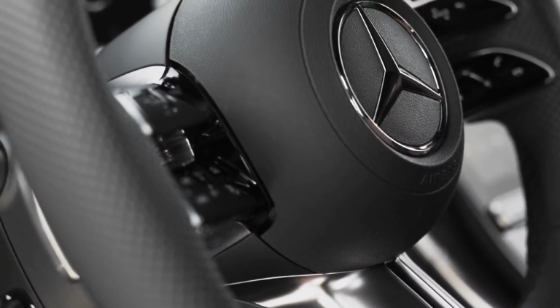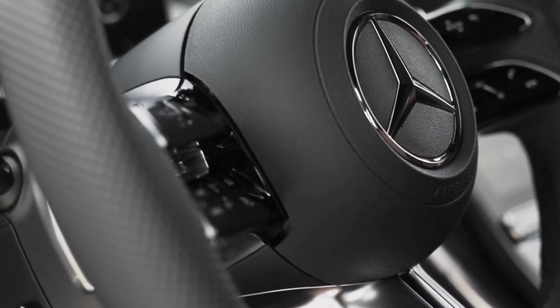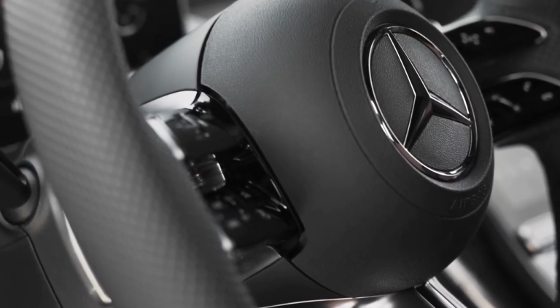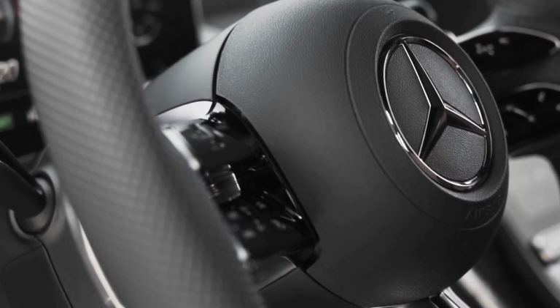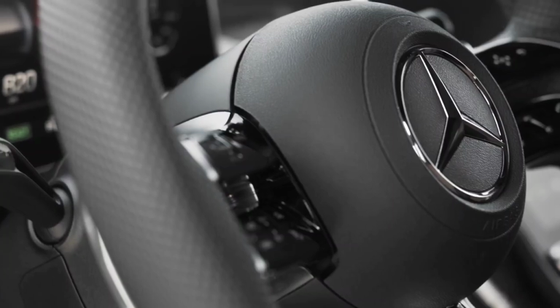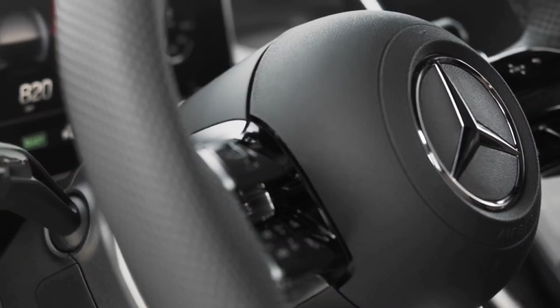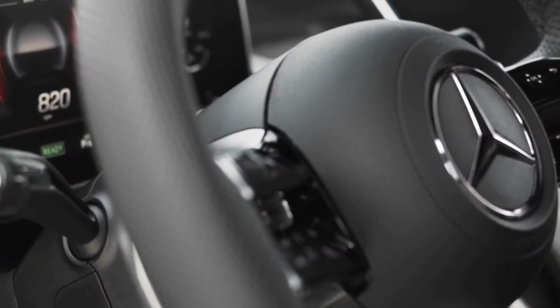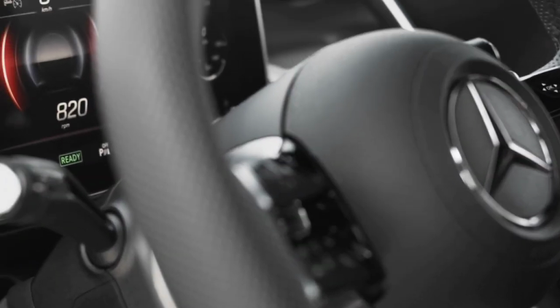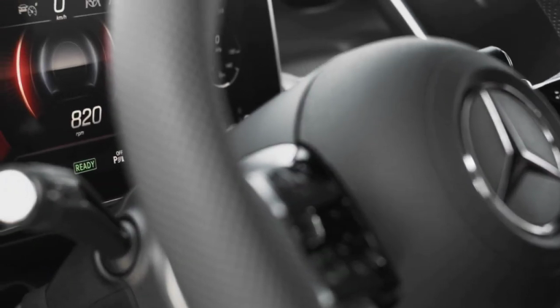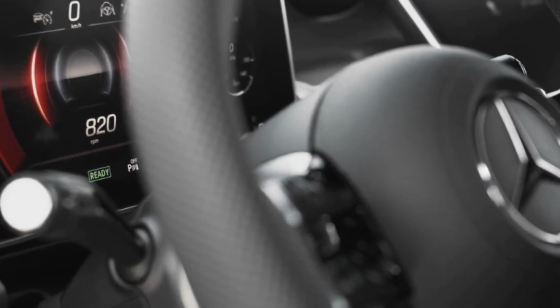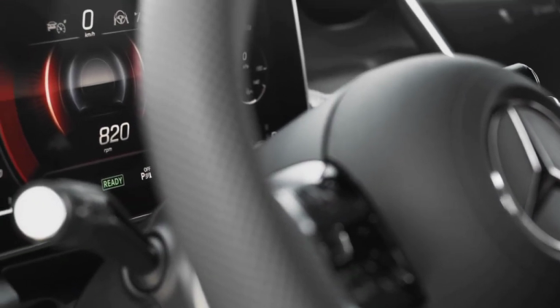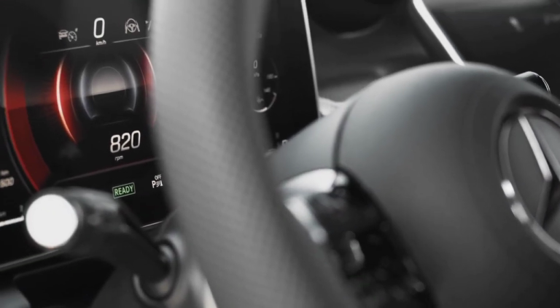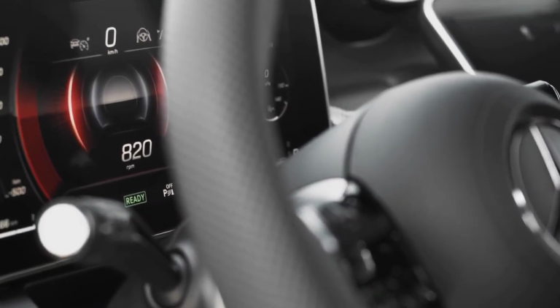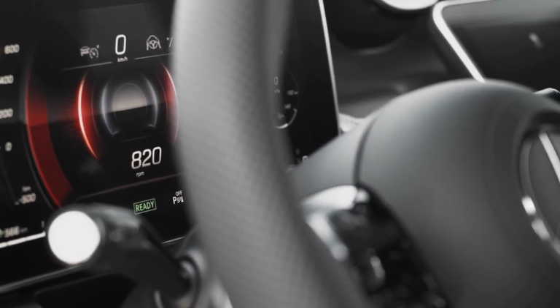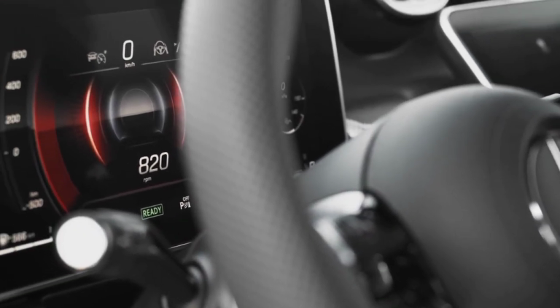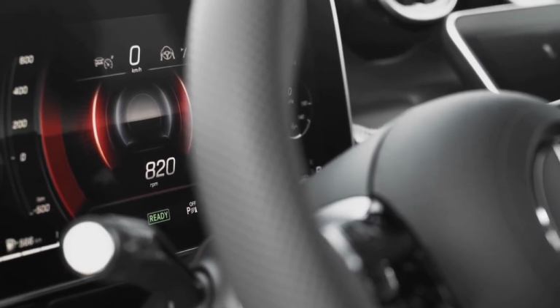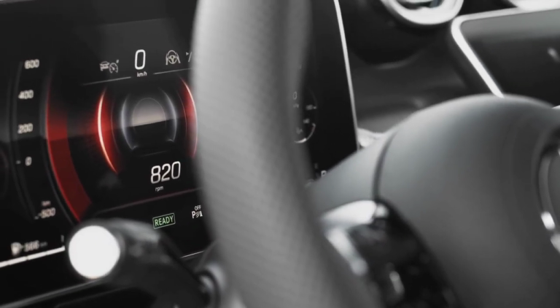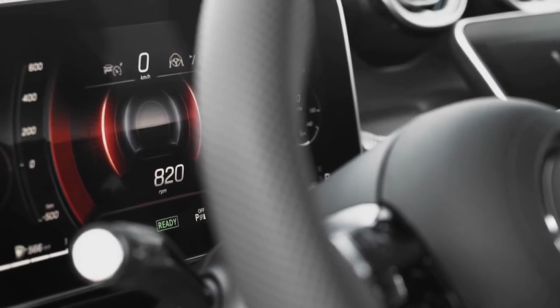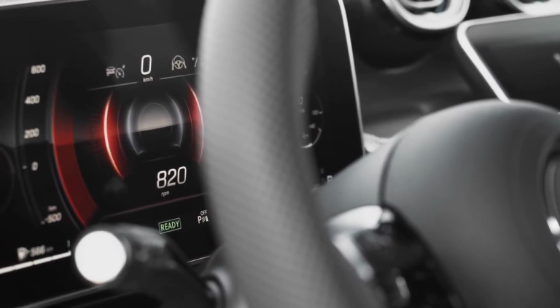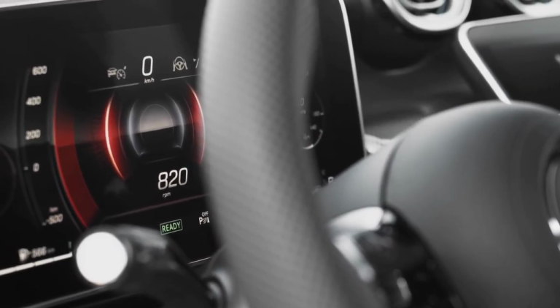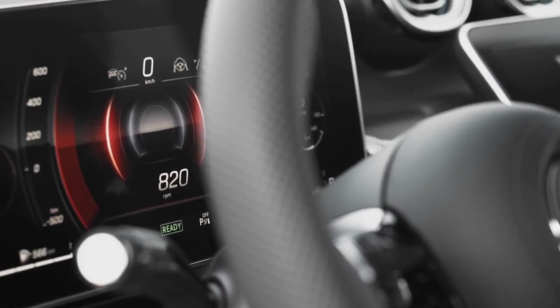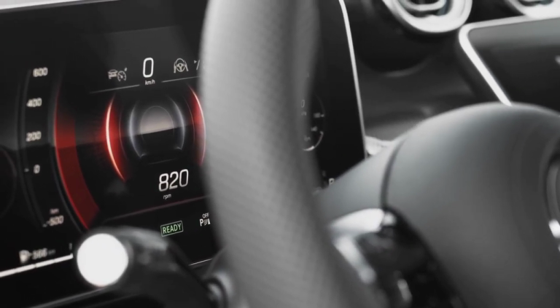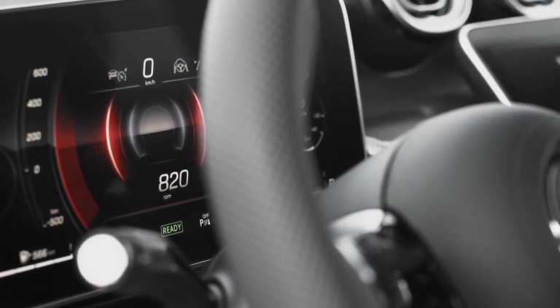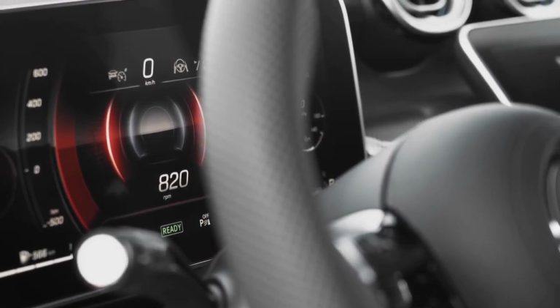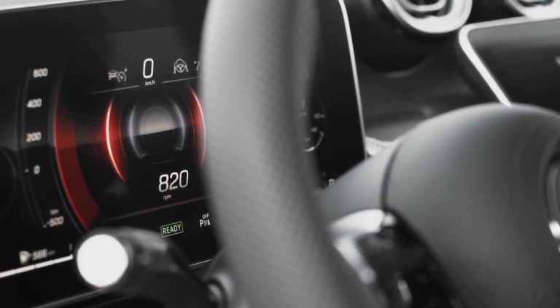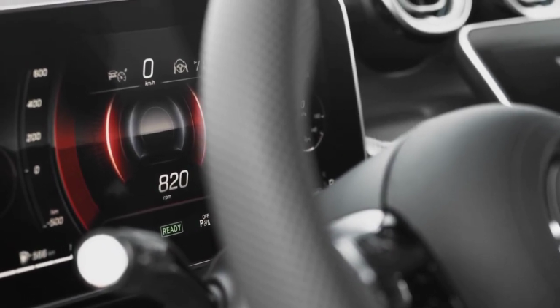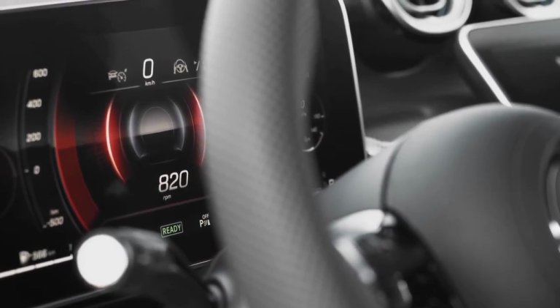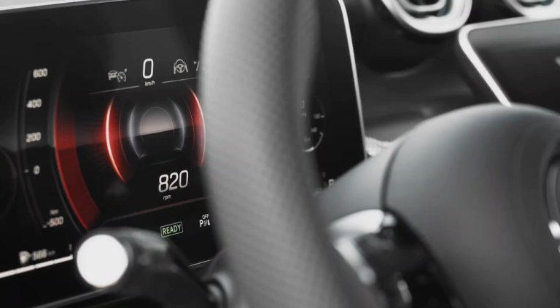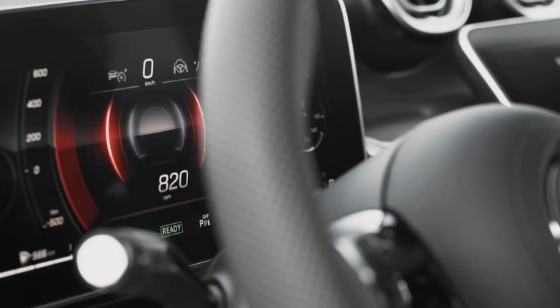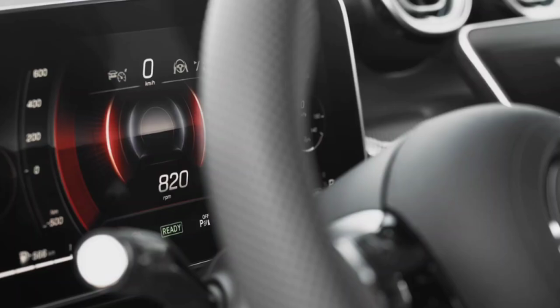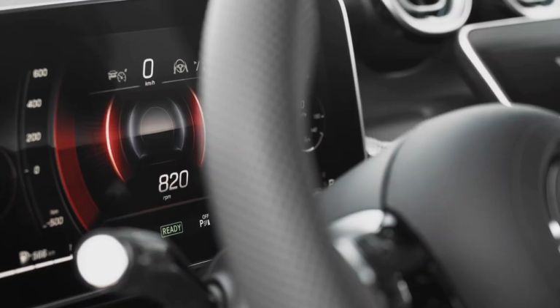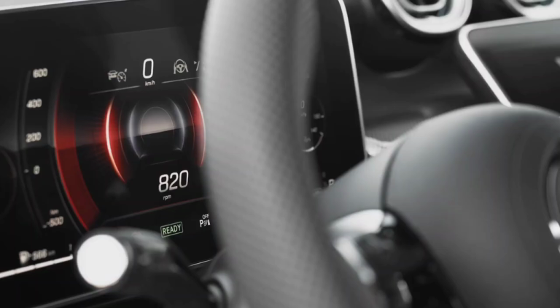The new generation Mercedes-Benz GLC Coupe will be available on the markets of Western Europe from July 2023.